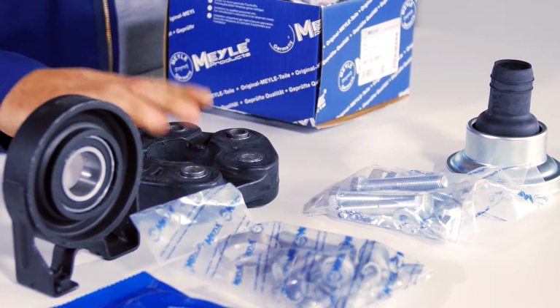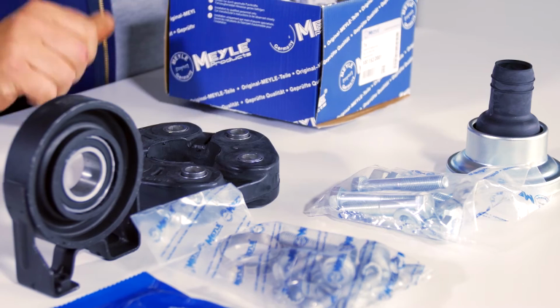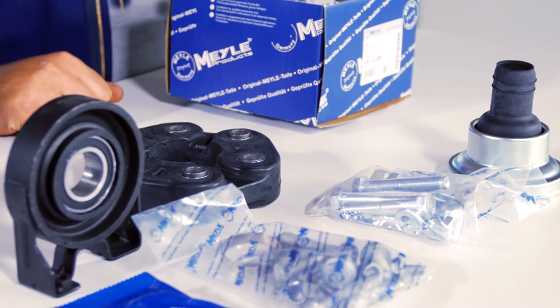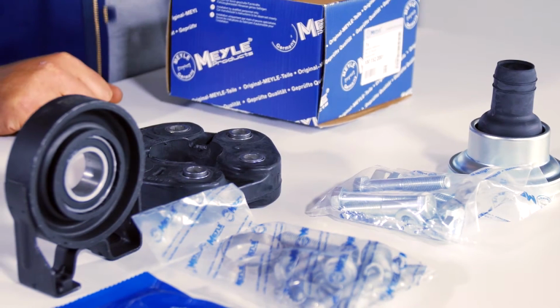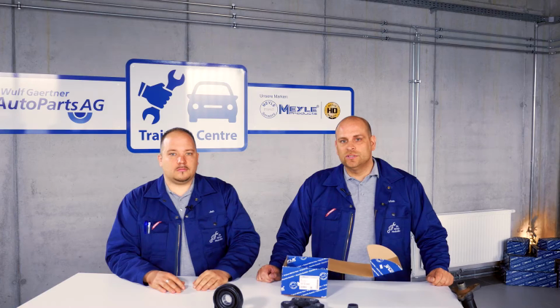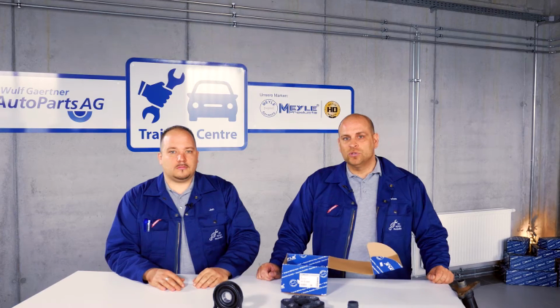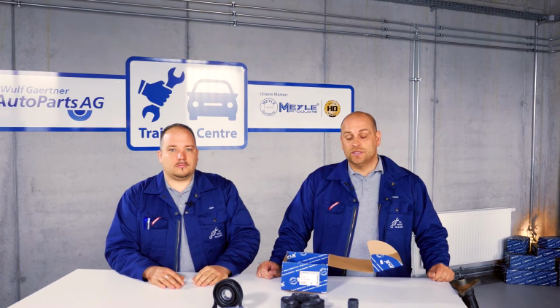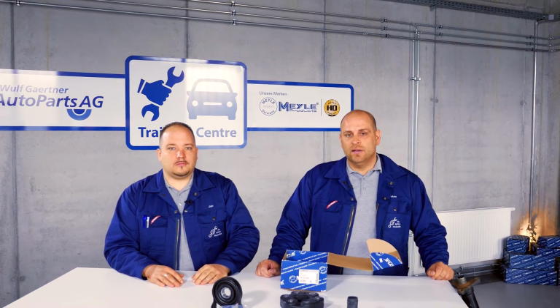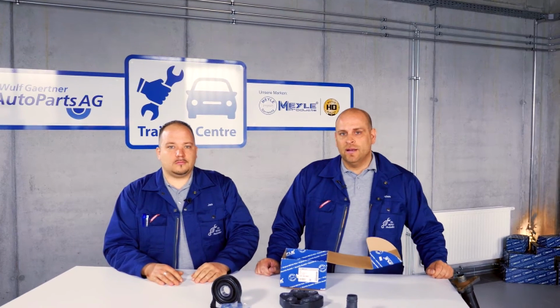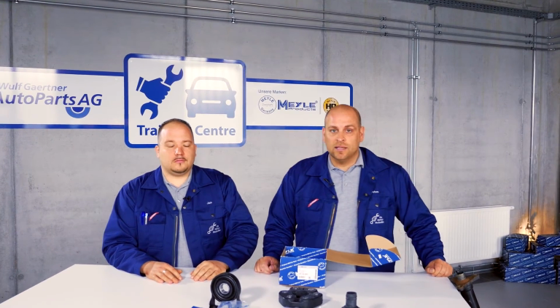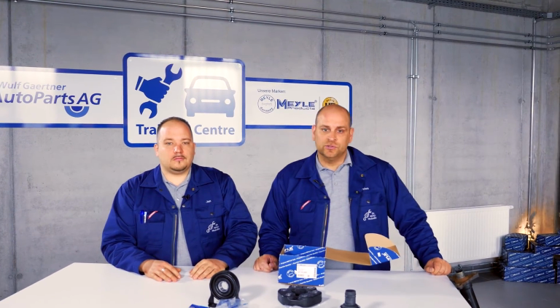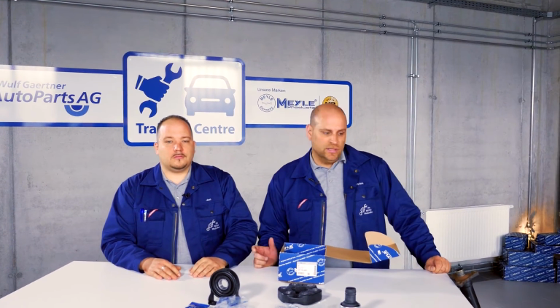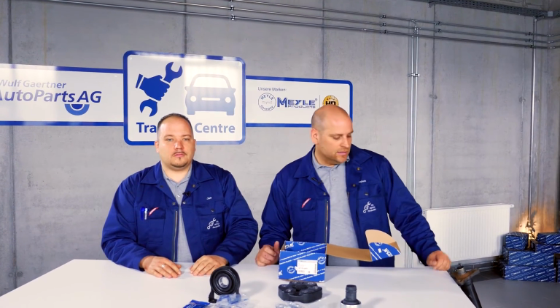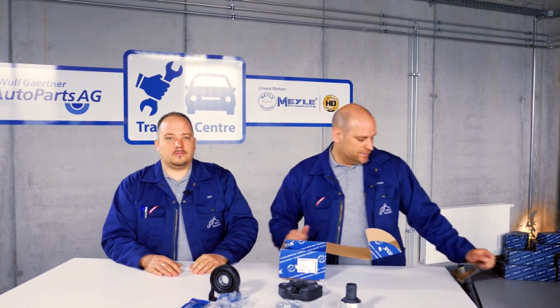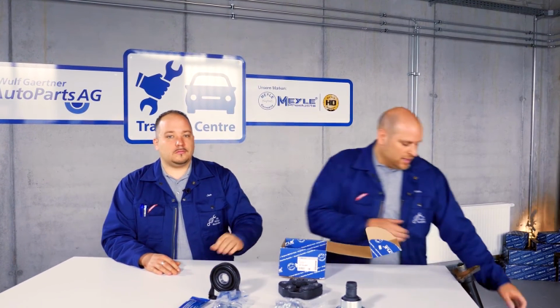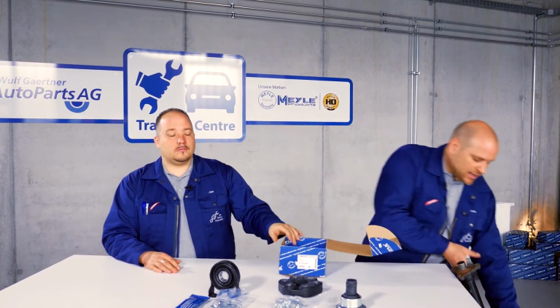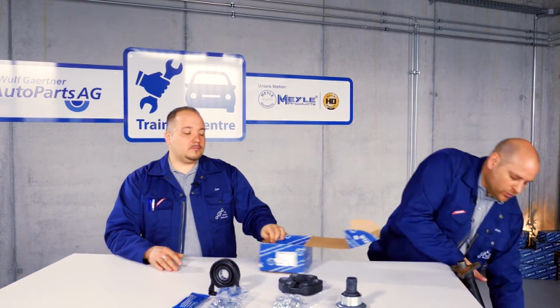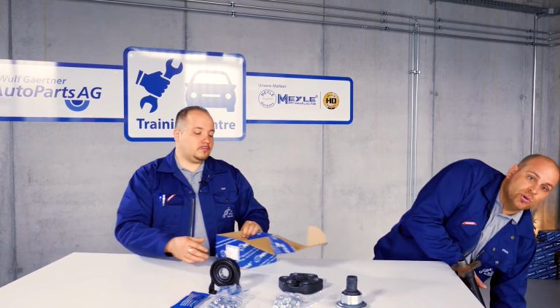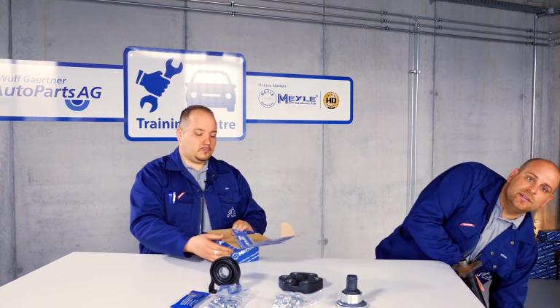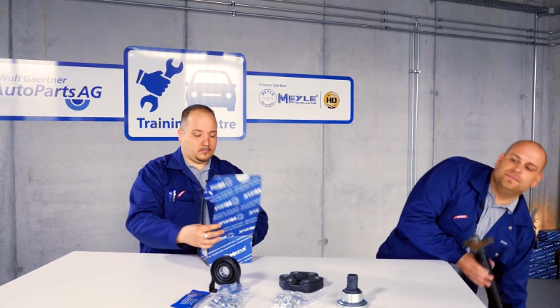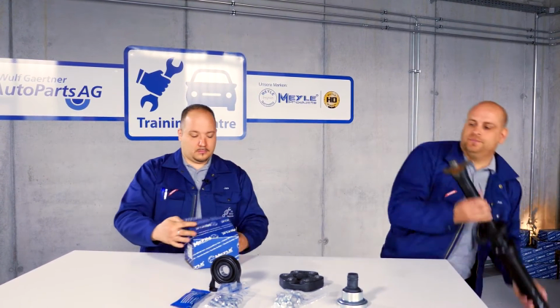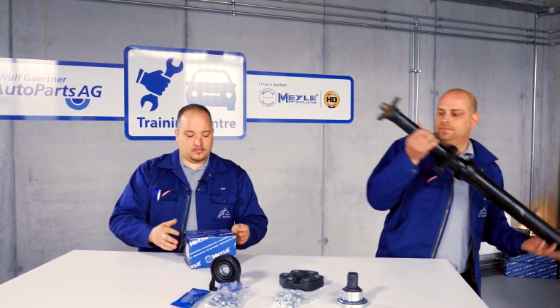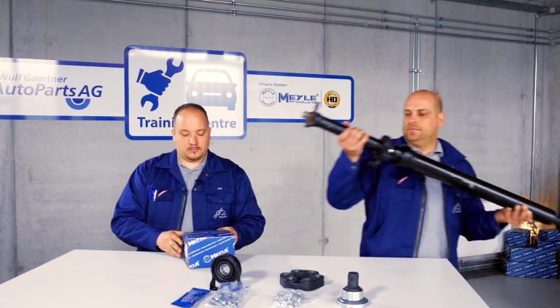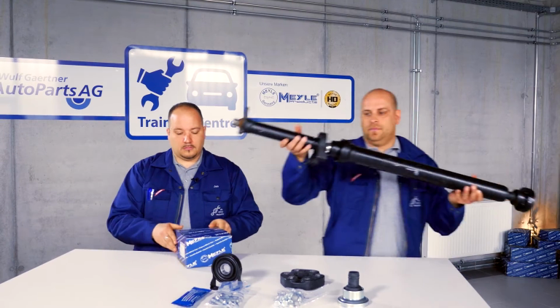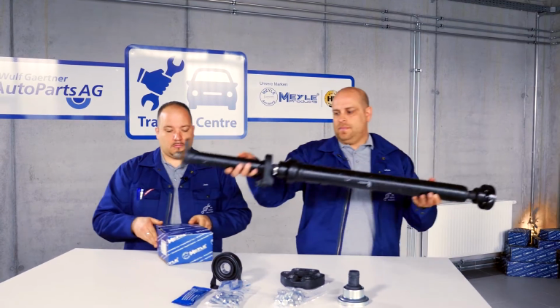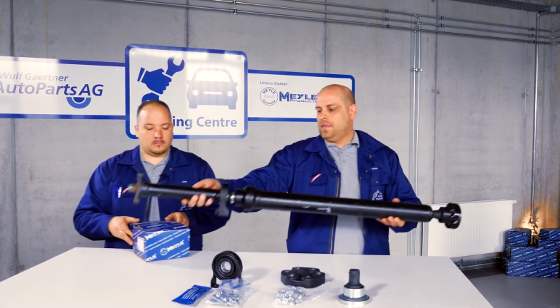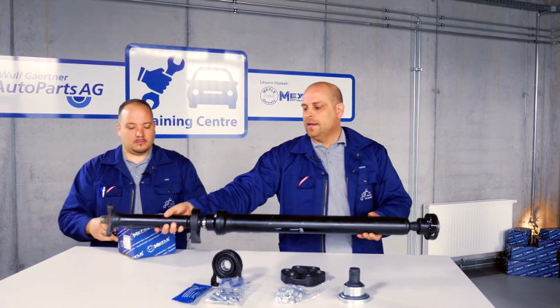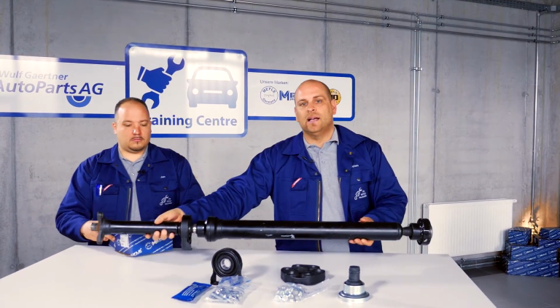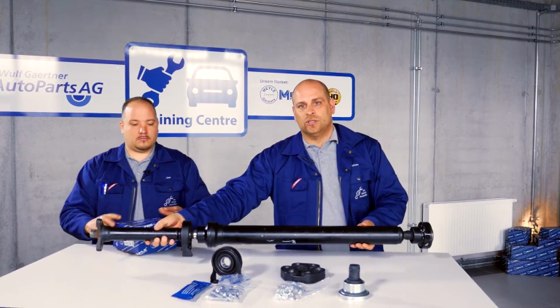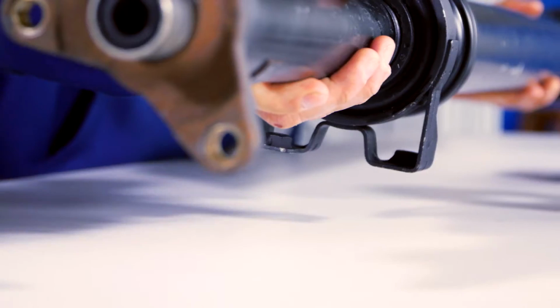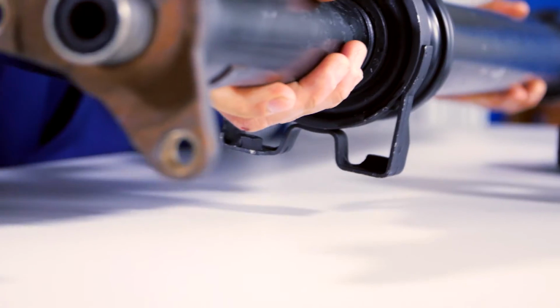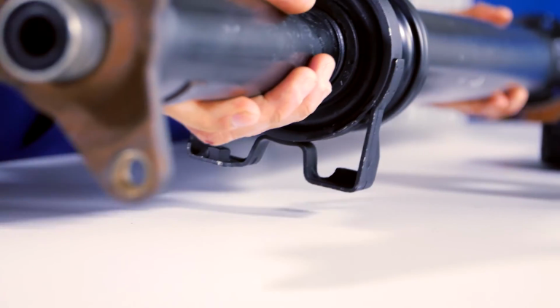And on this dismantled carden shaft, we'll be showing you how exact replacement of the center shaft bearing is completed.